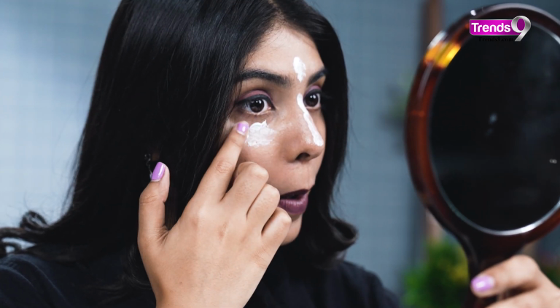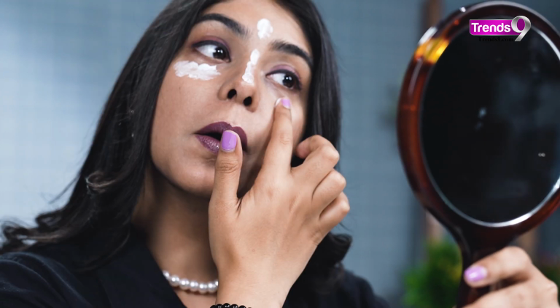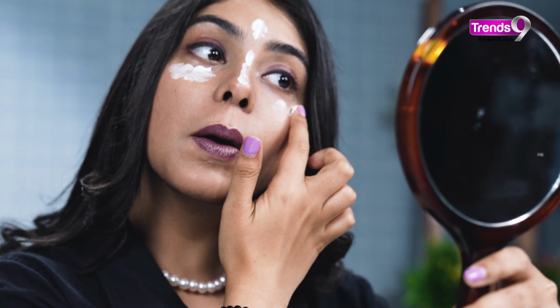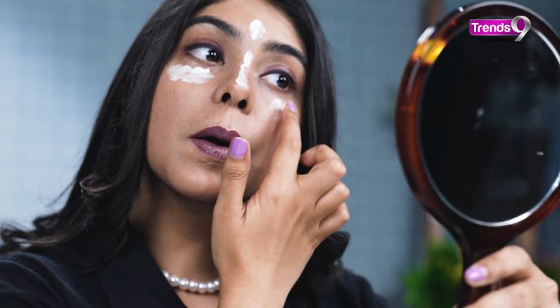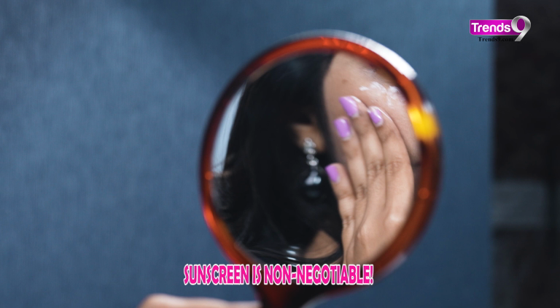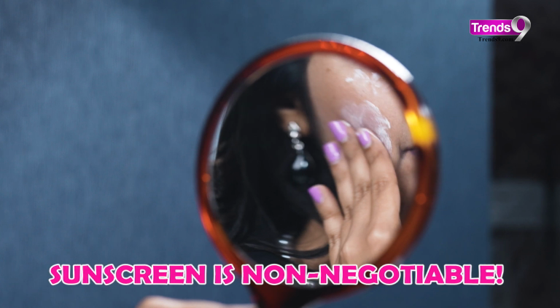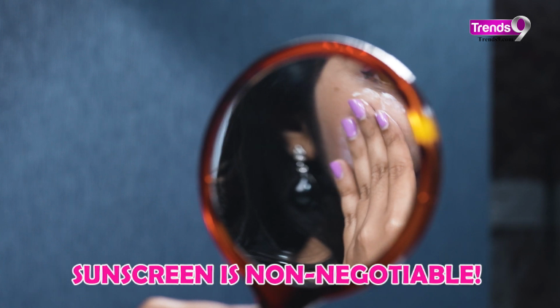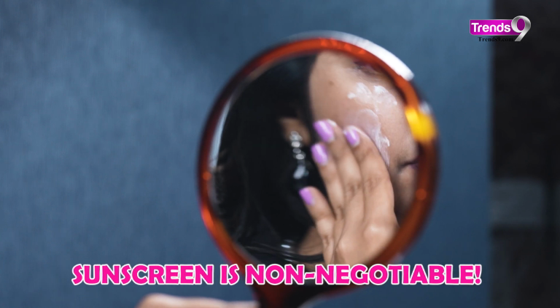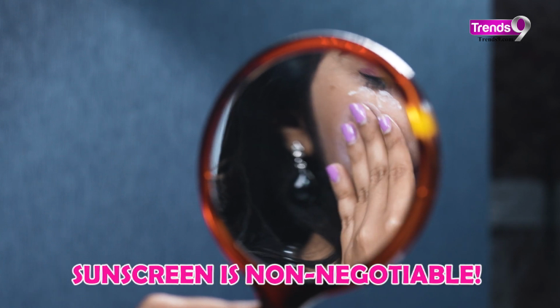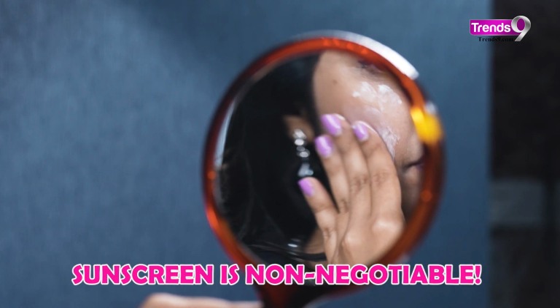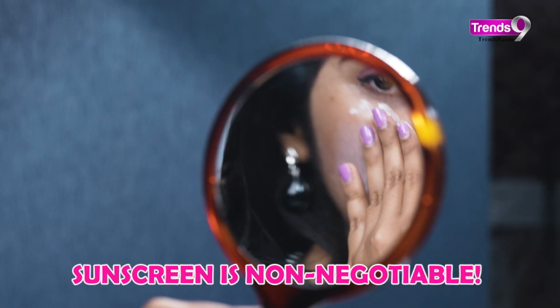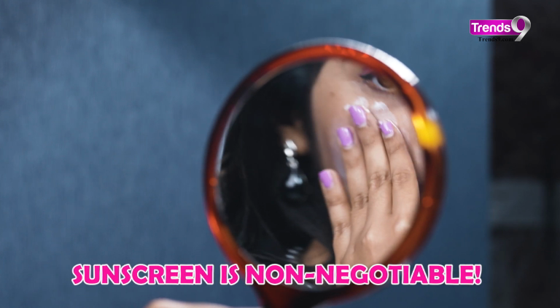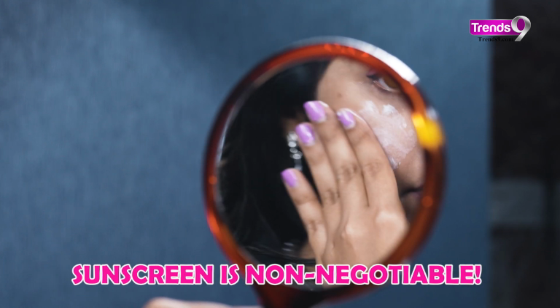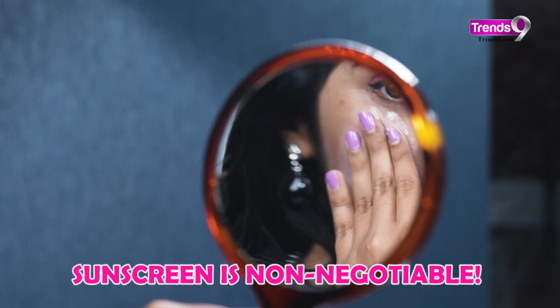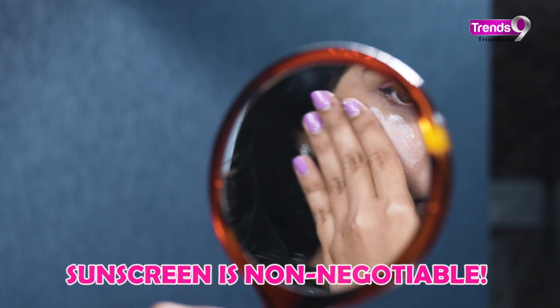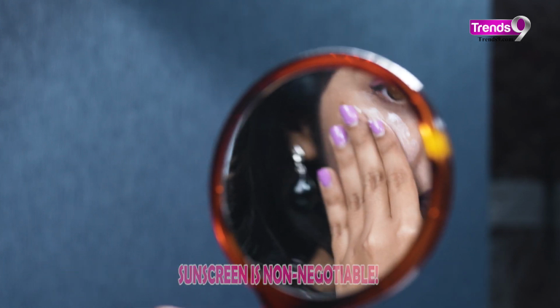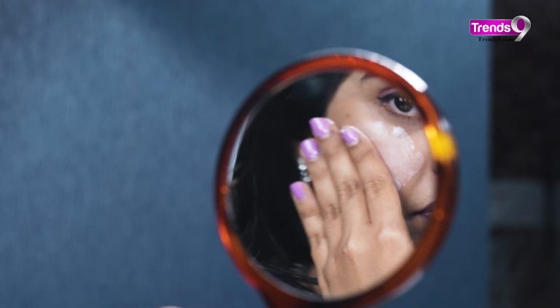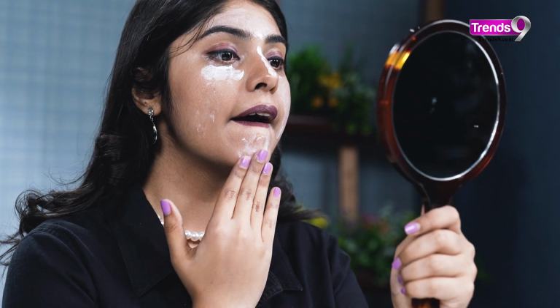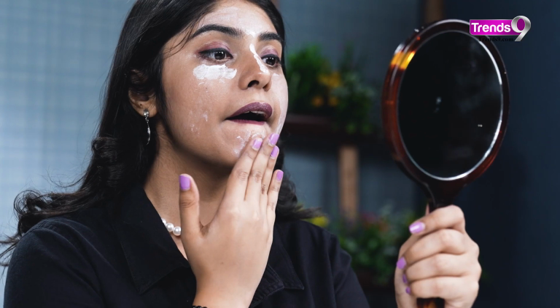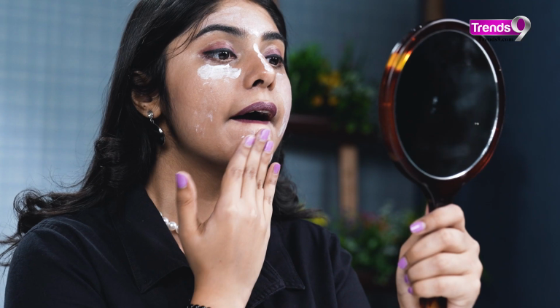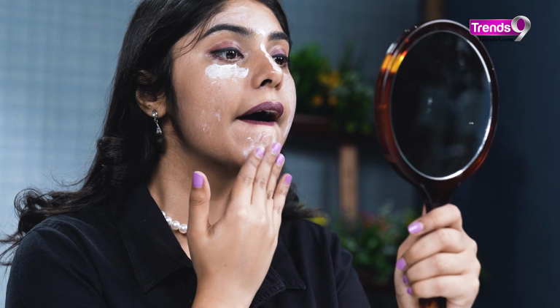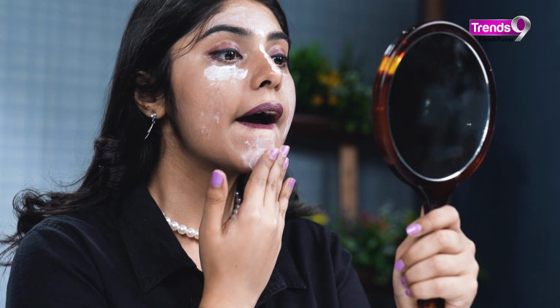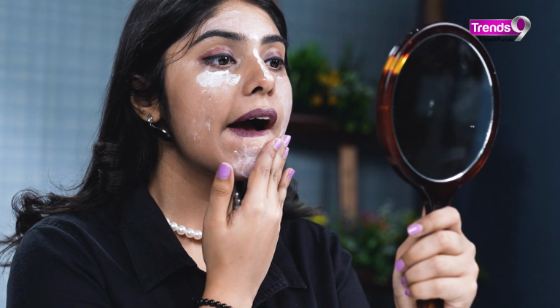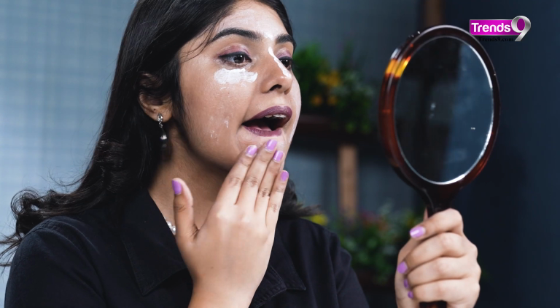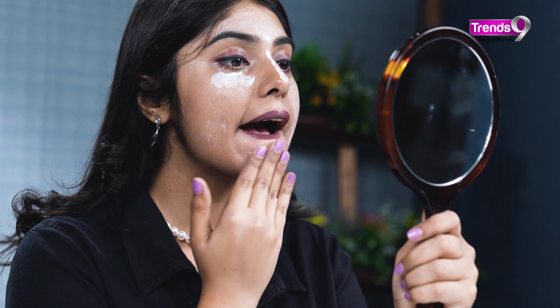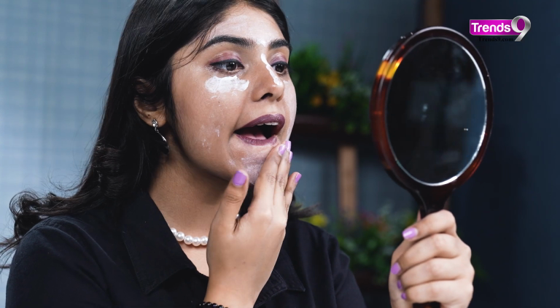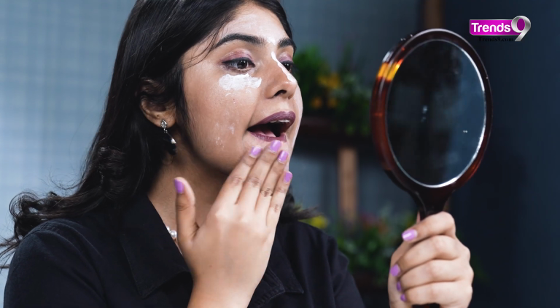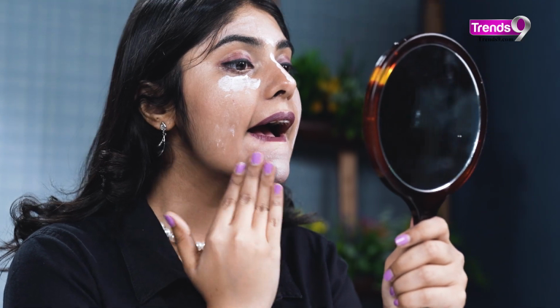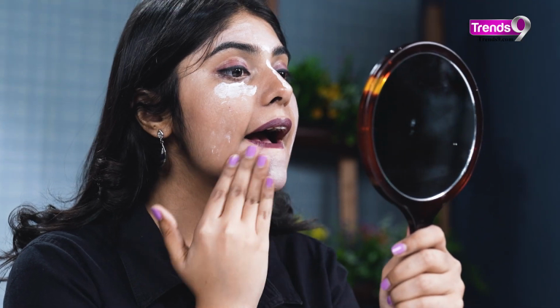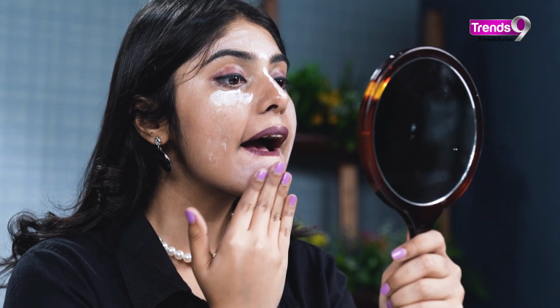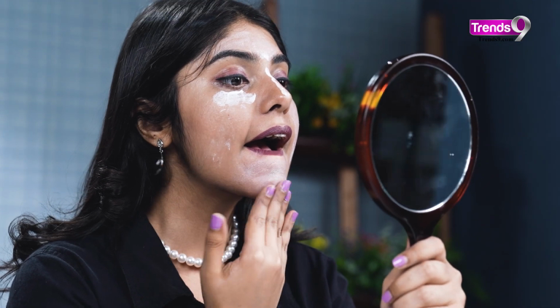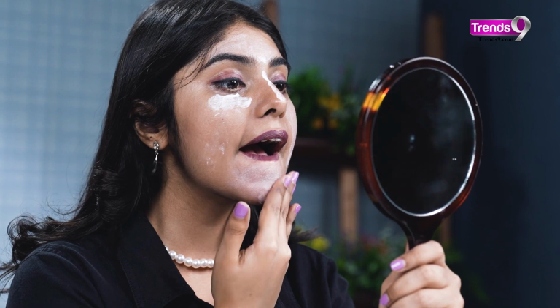First things first, sunscreen is non-negotiable. Protect your skin from those harsh UV rays with a good SPF sunscreen.